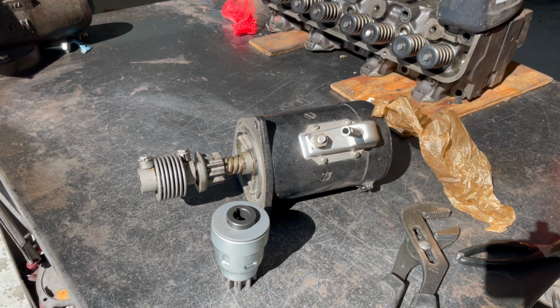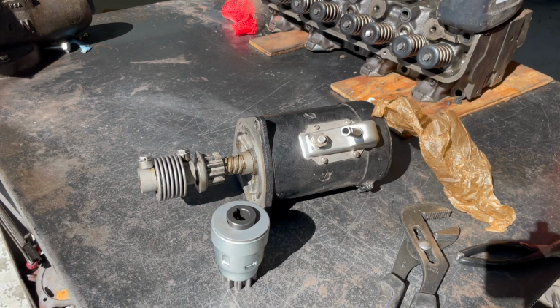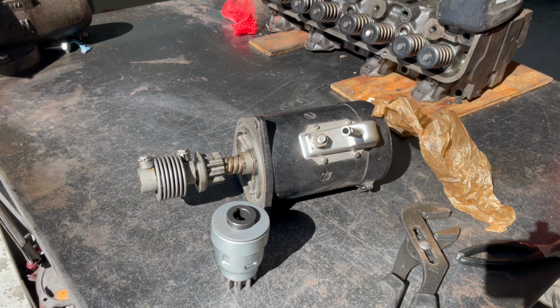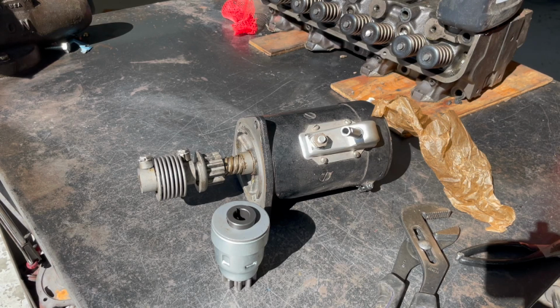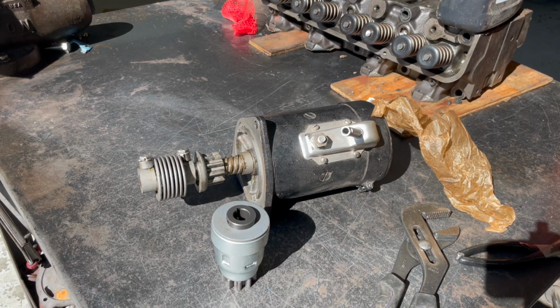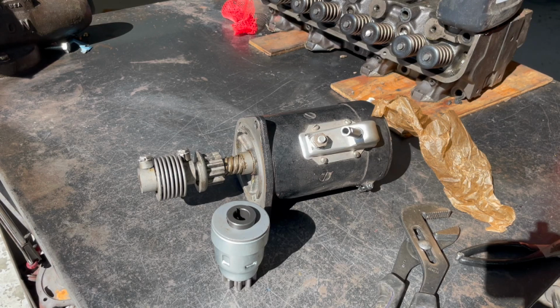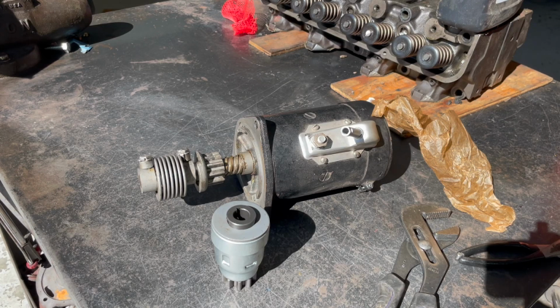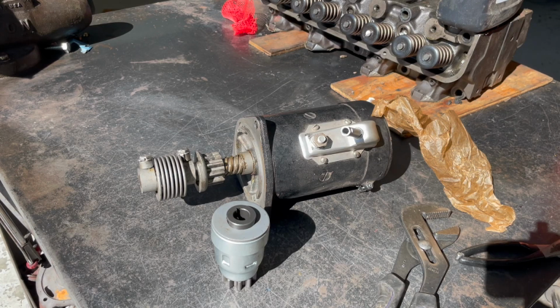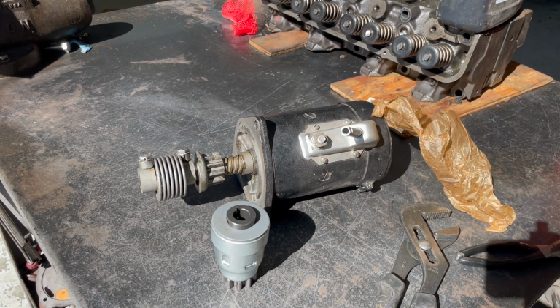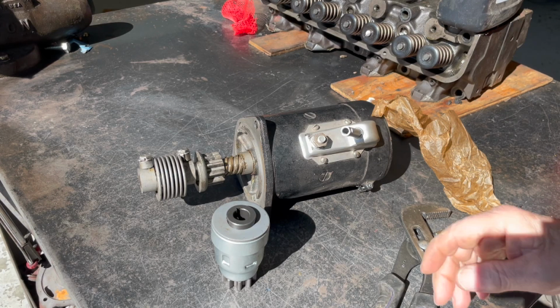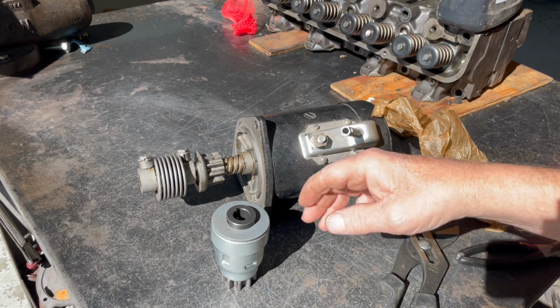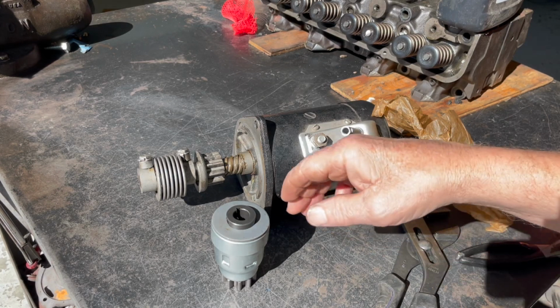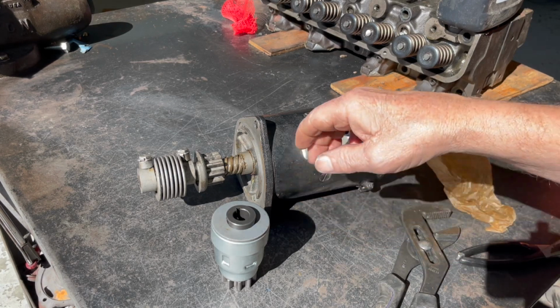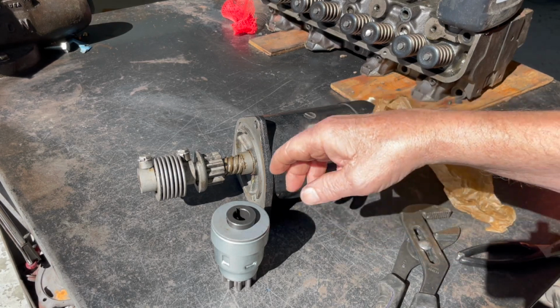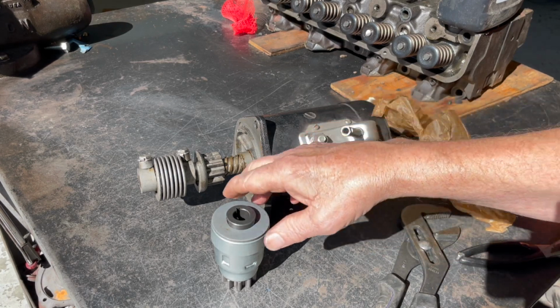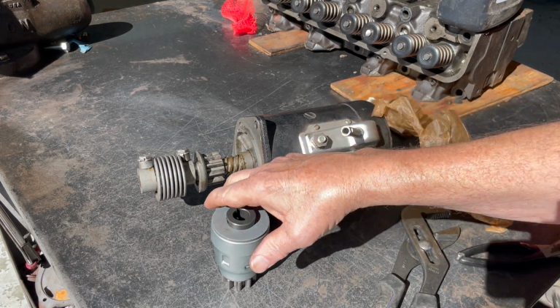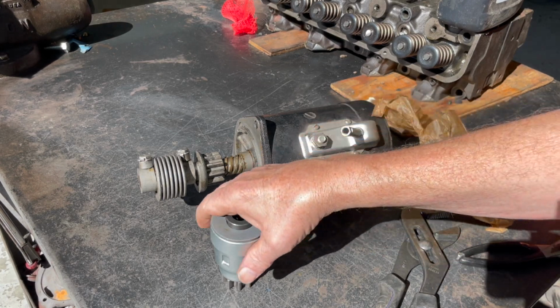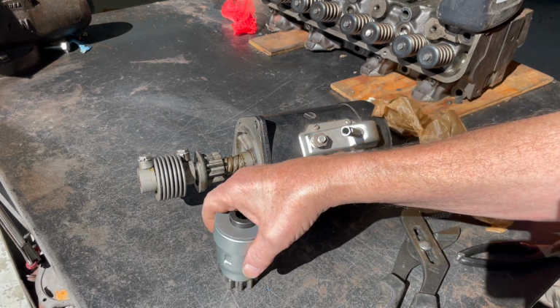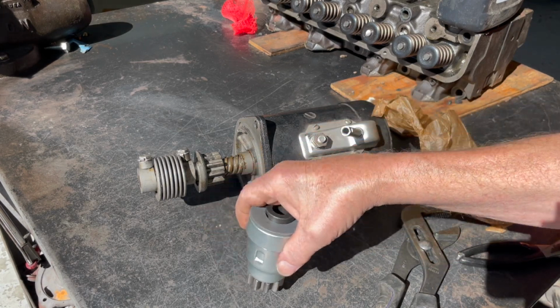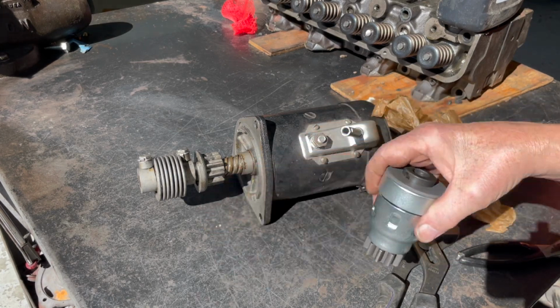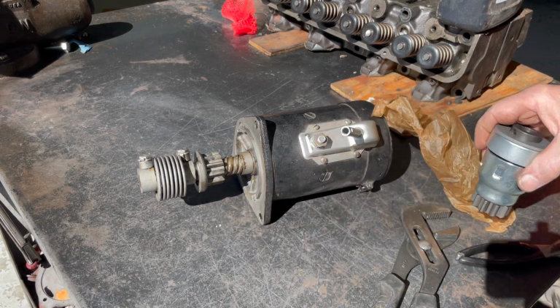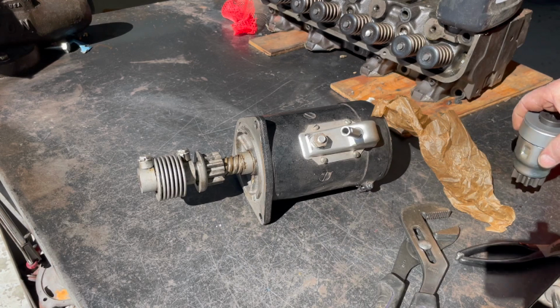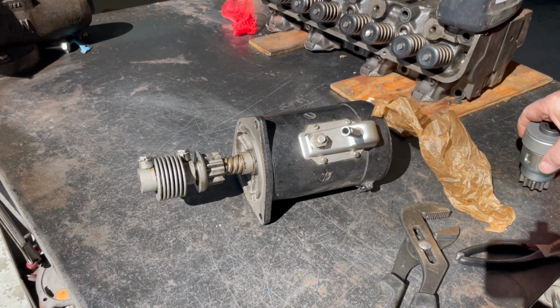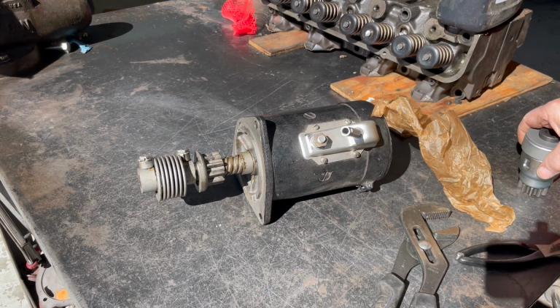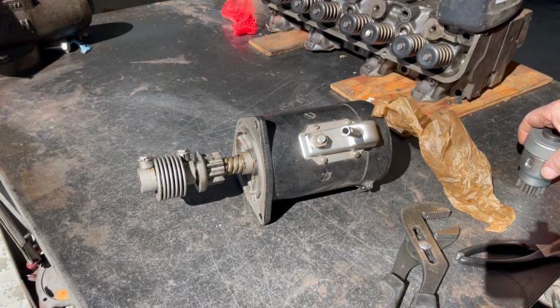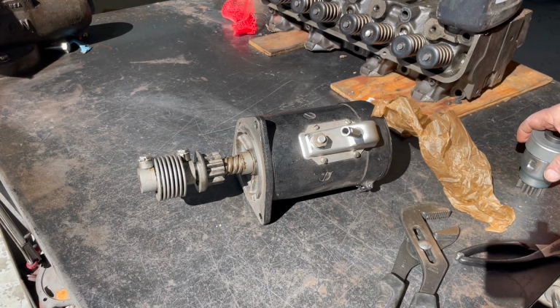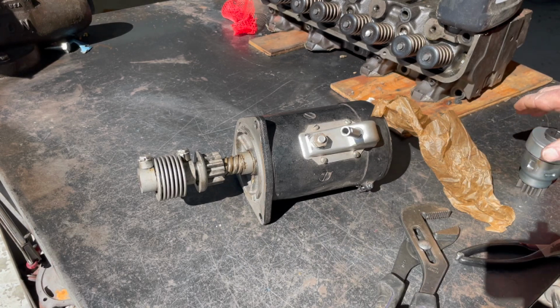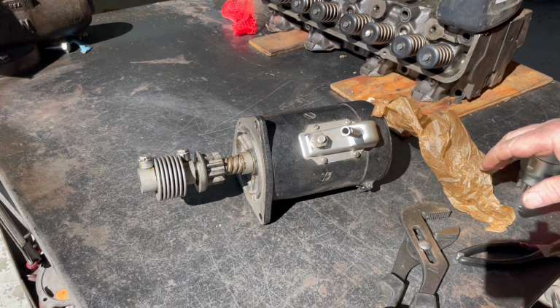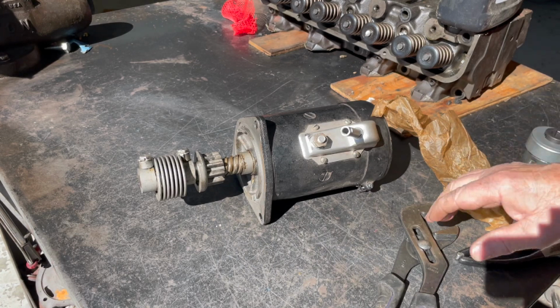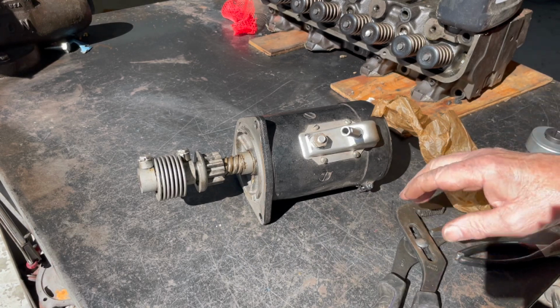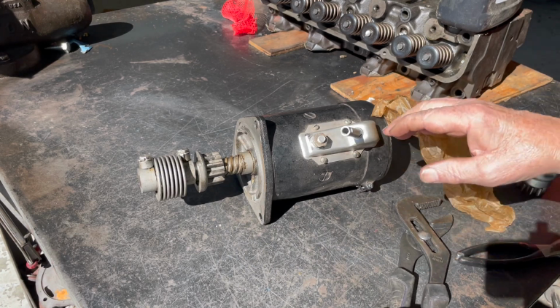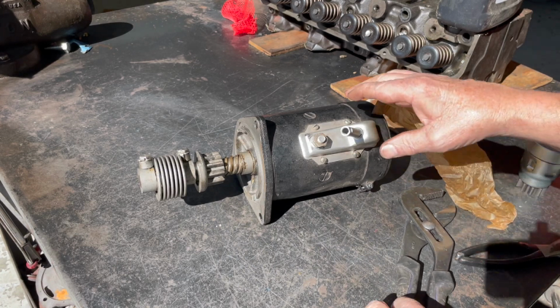Good morning, welcome back to the channel. I've got a Model A starter here we're going to talk about a little bit.